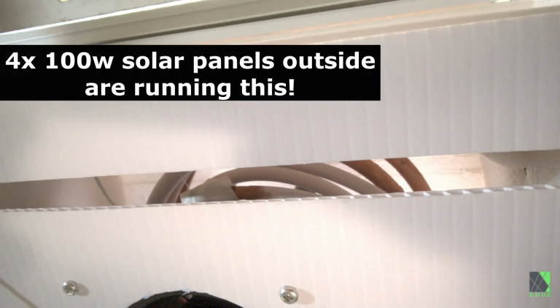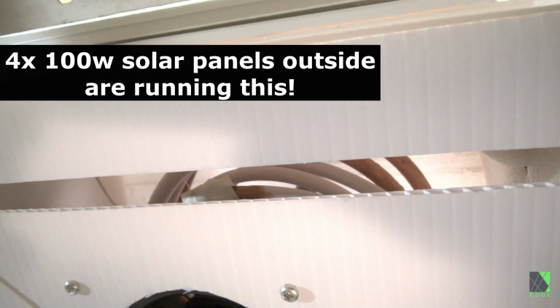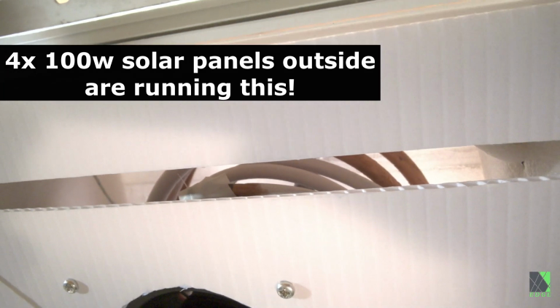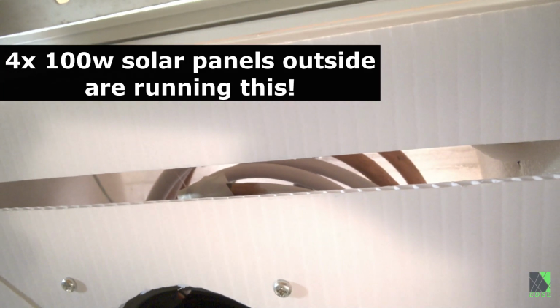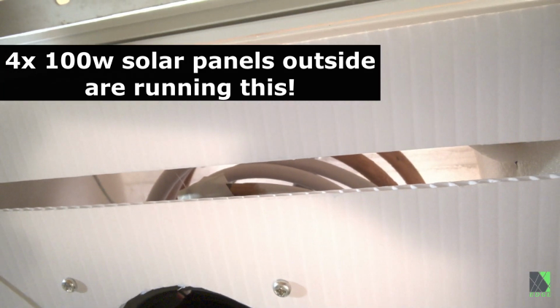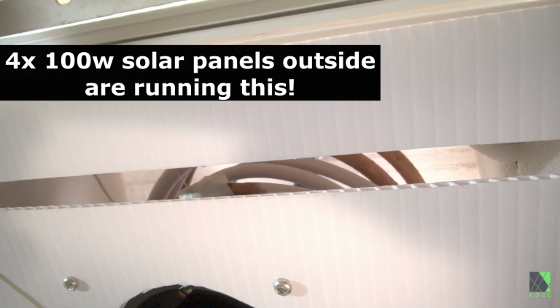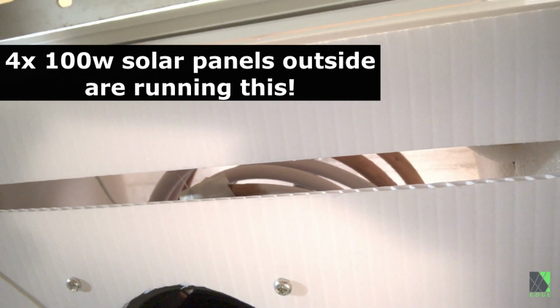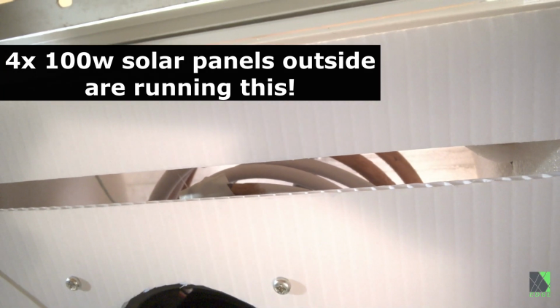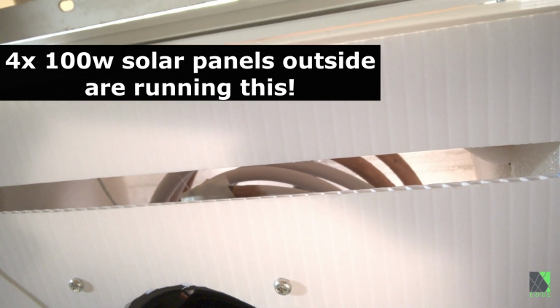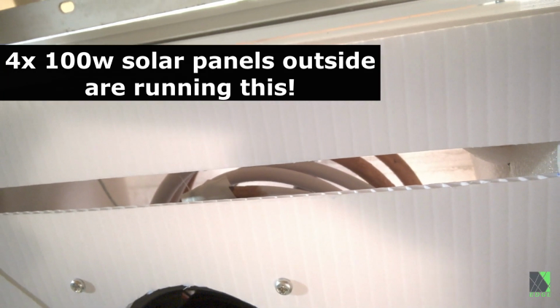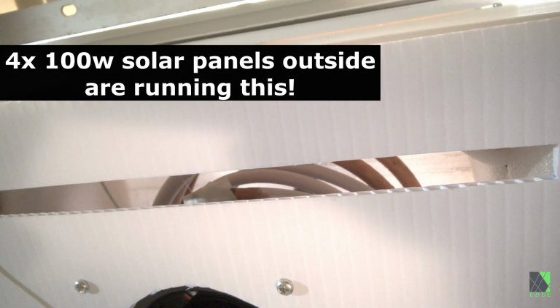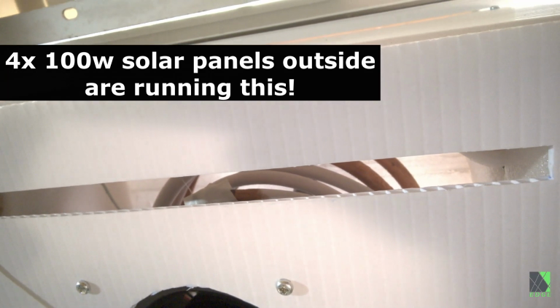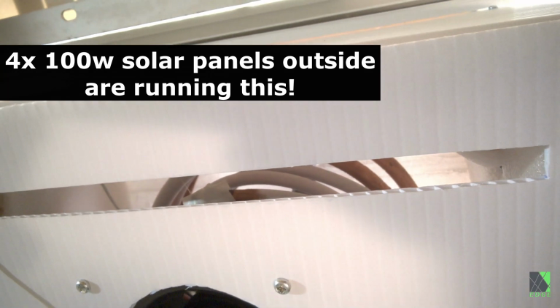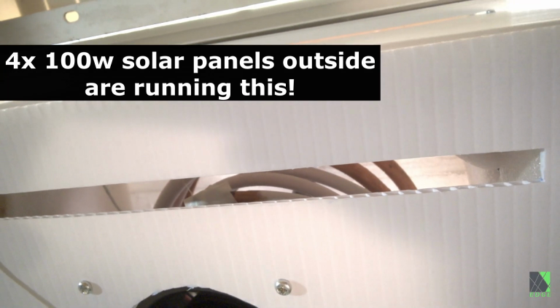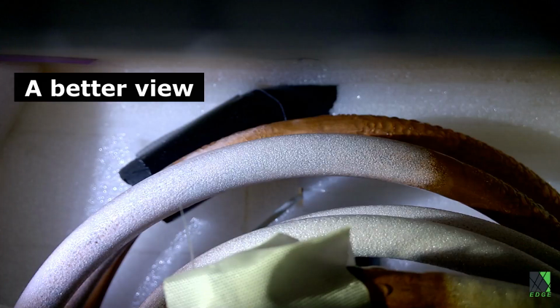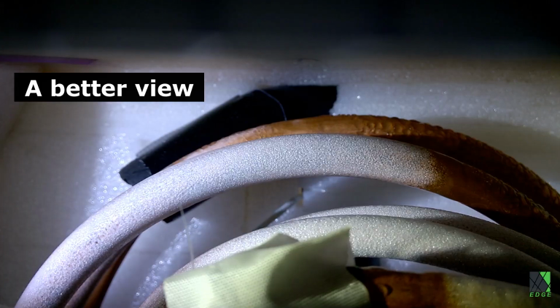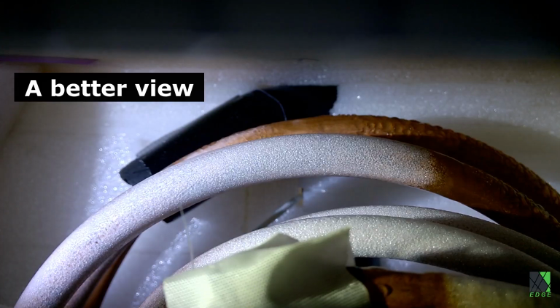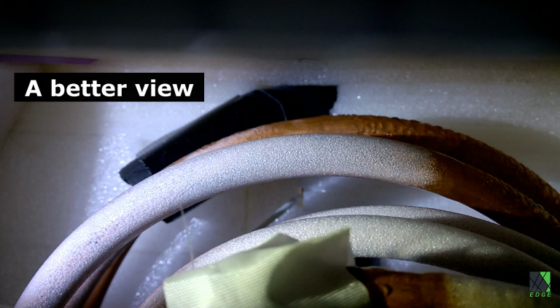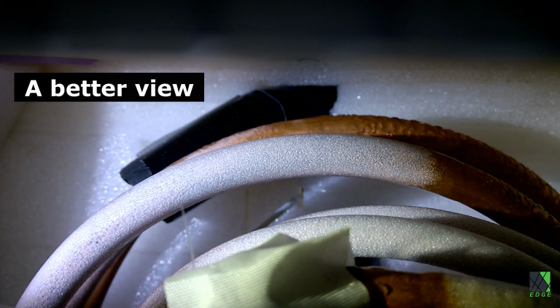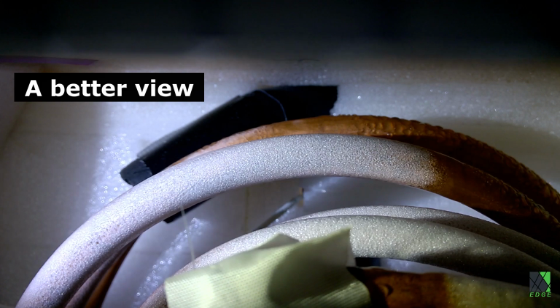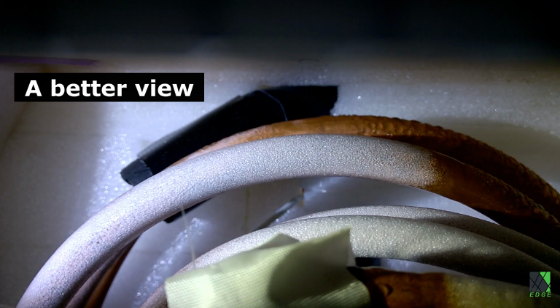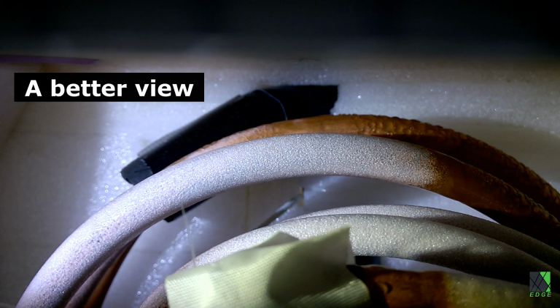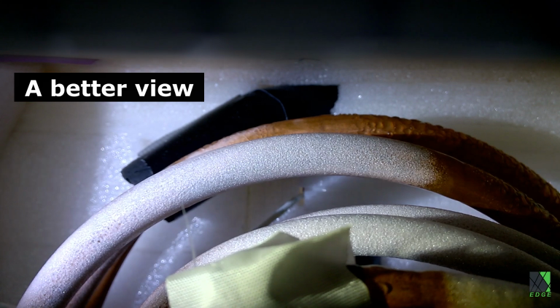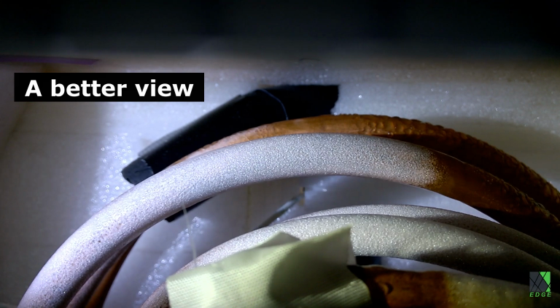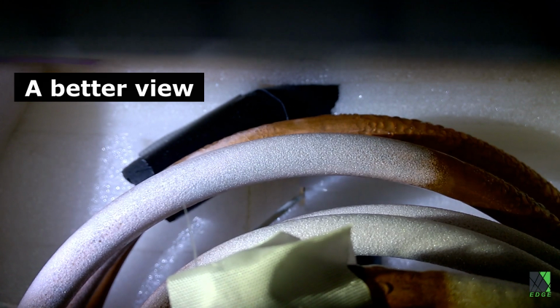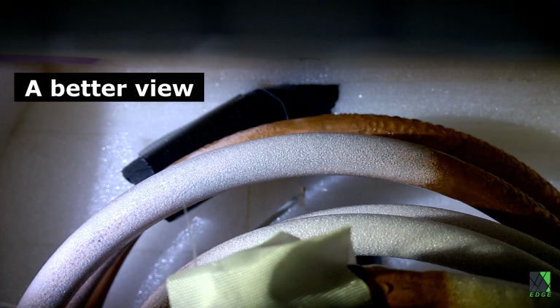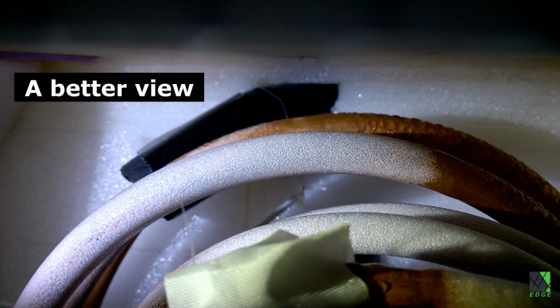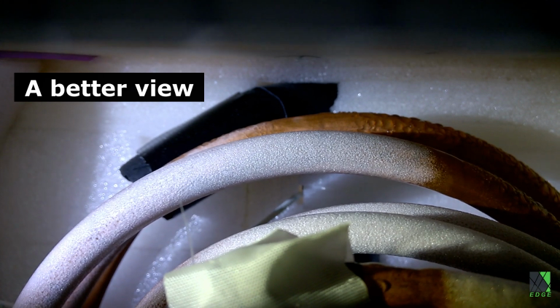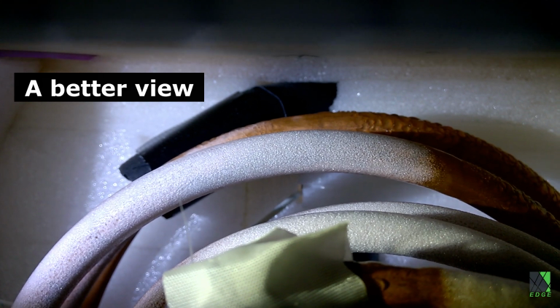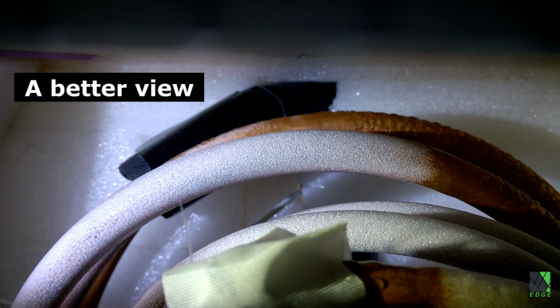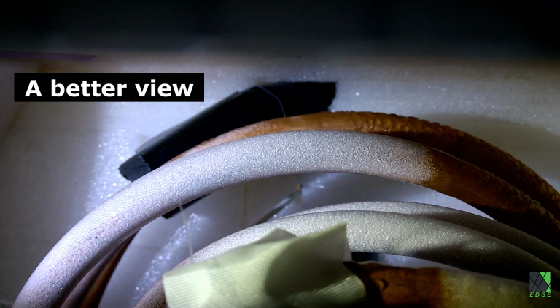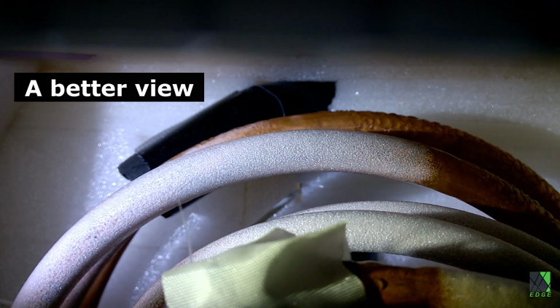You can see that there's frost on the coils there — they're getting very cold.